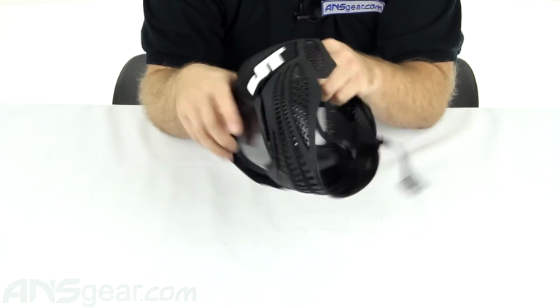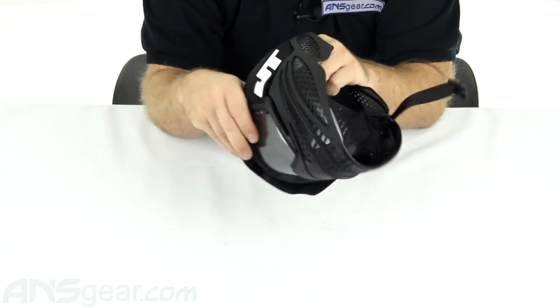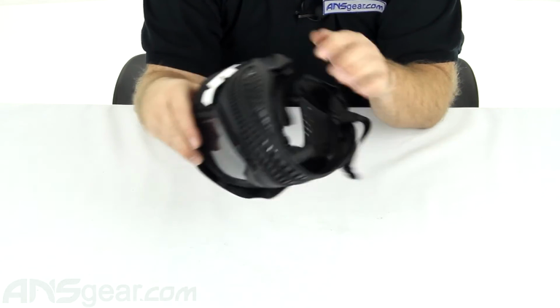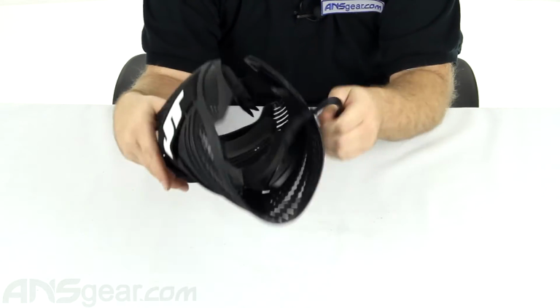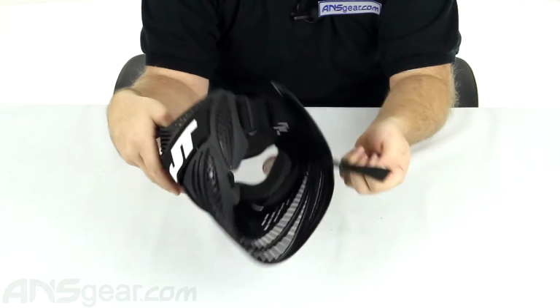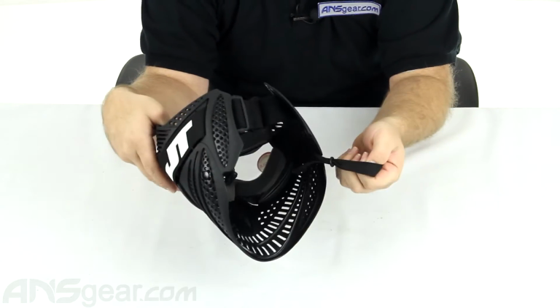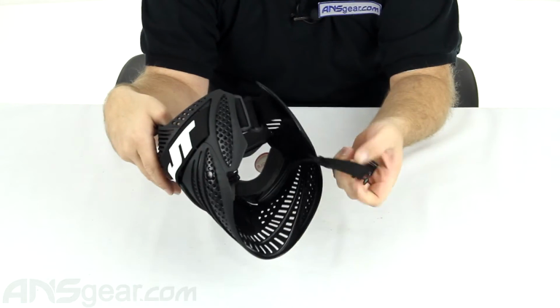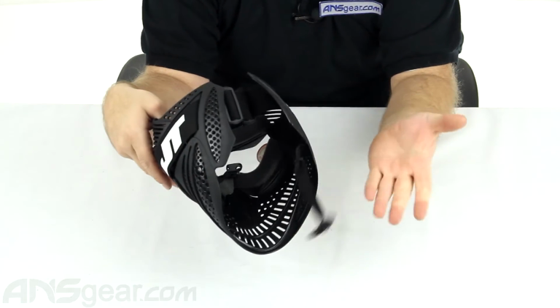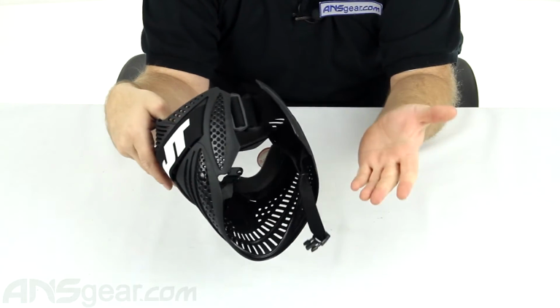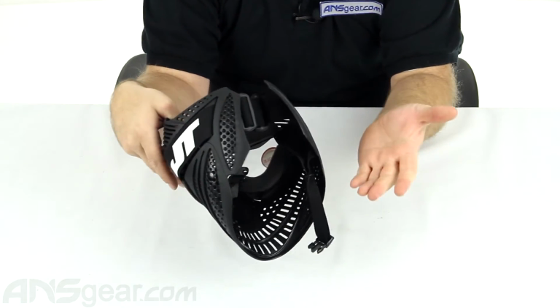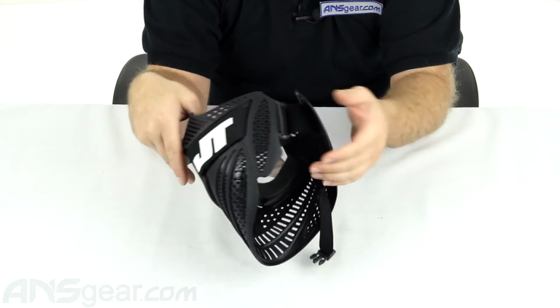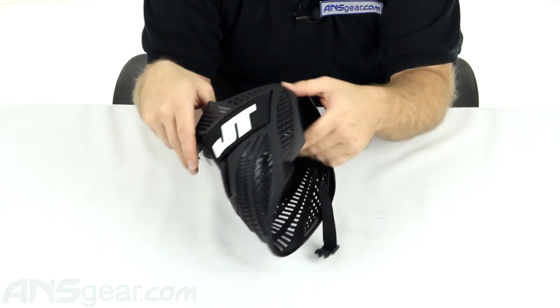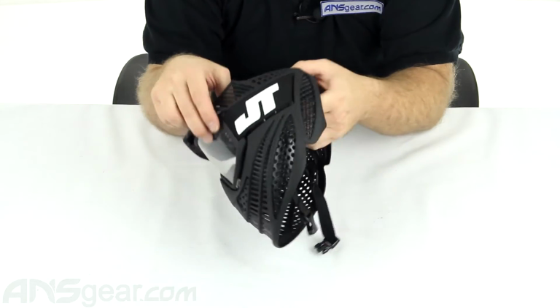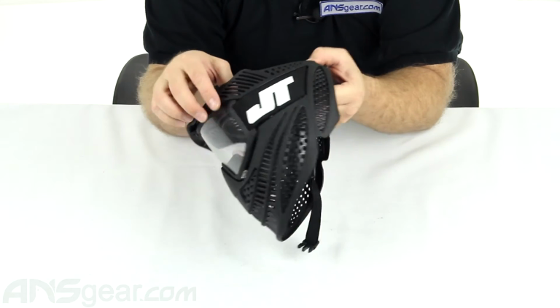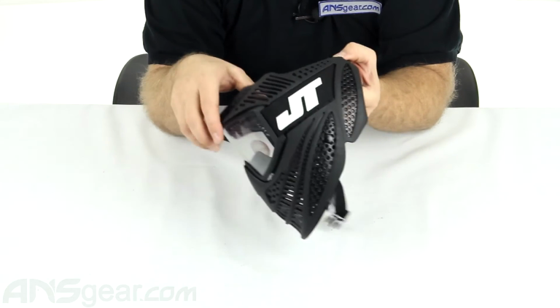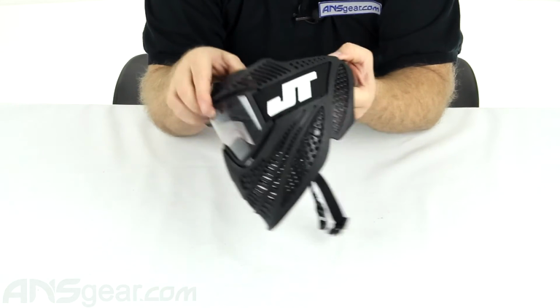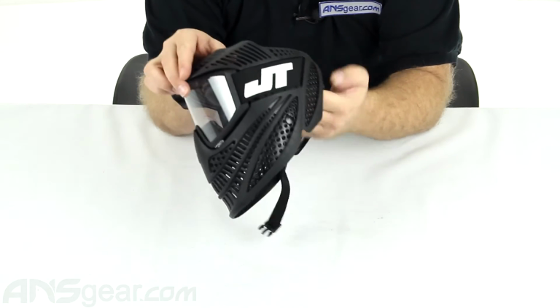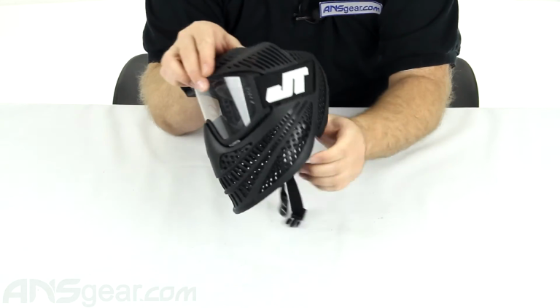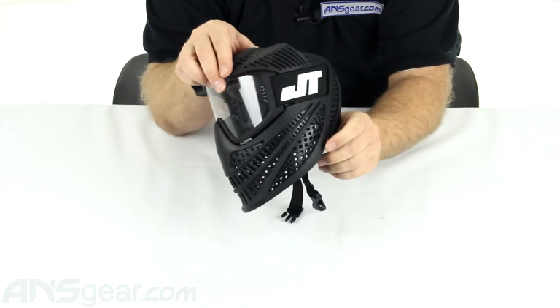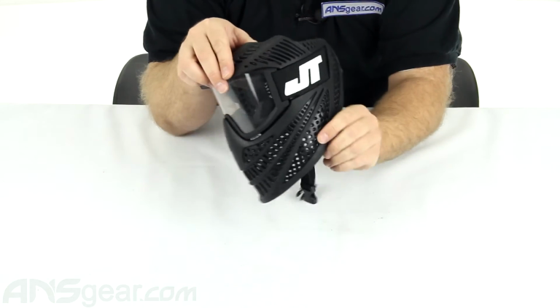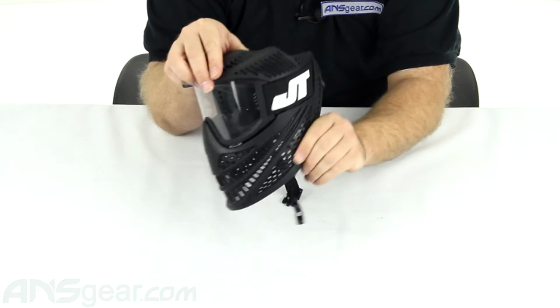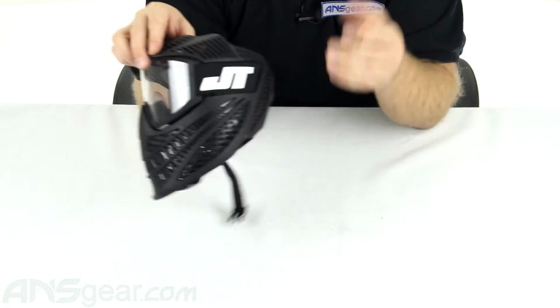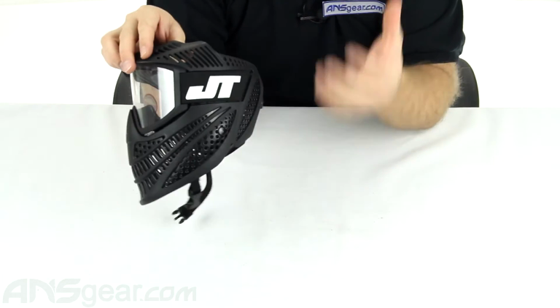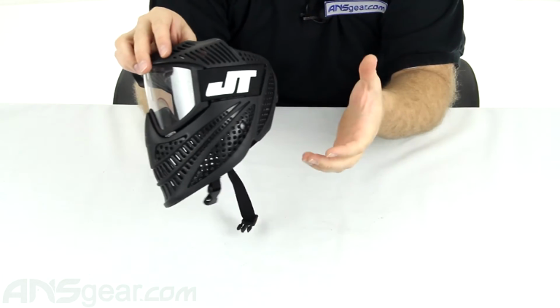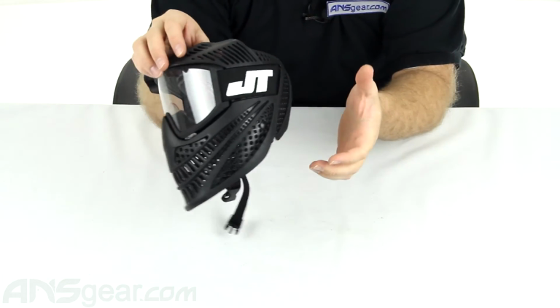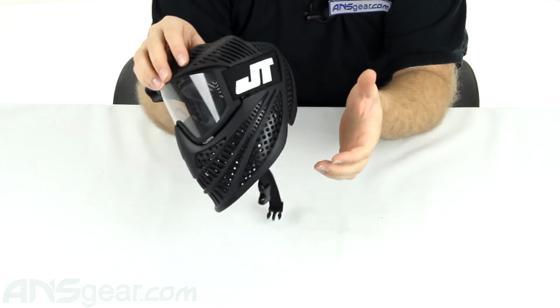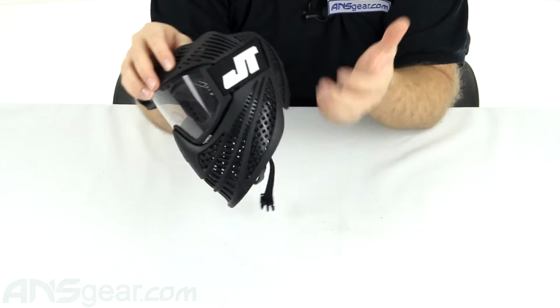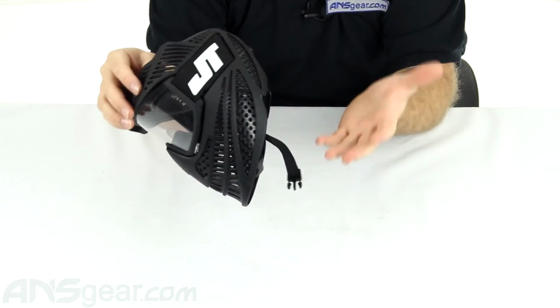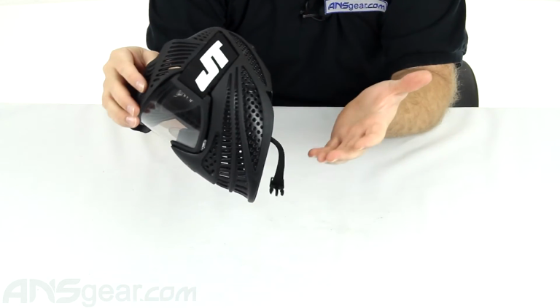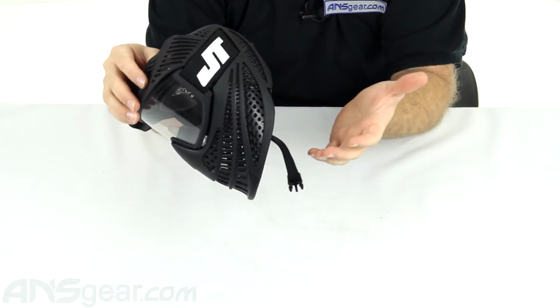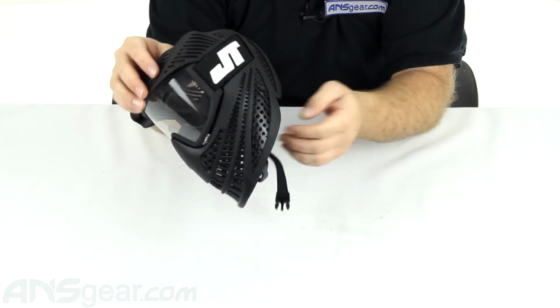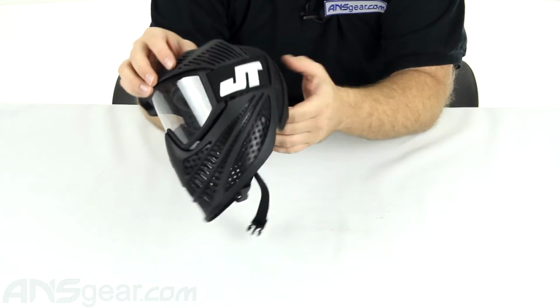It does come with the chin strap. I know most people remove it, but definitely recommend wearing your chin strap just for safety issues.